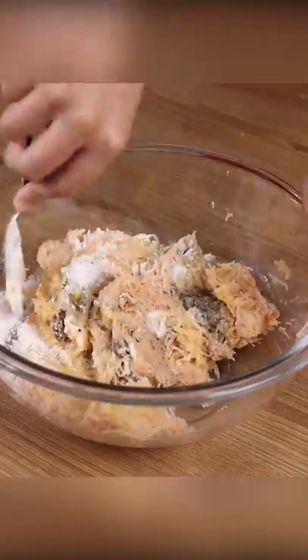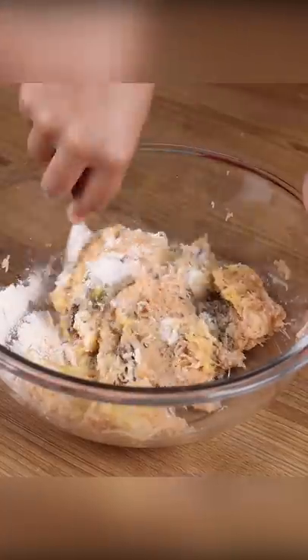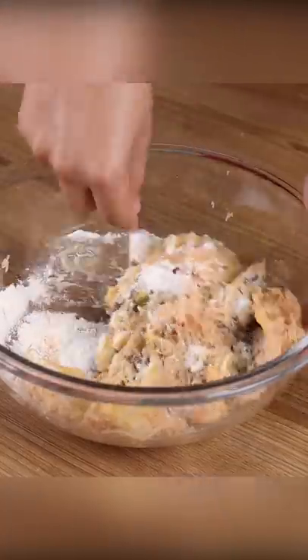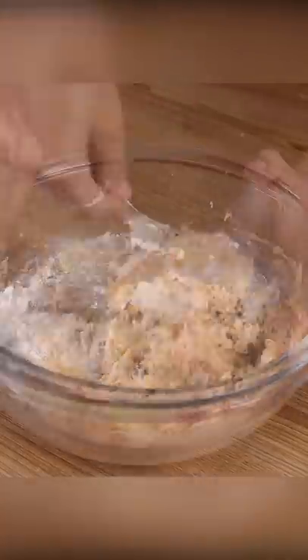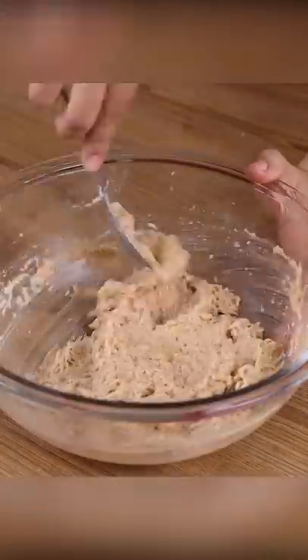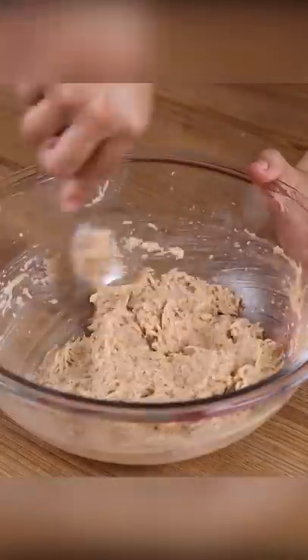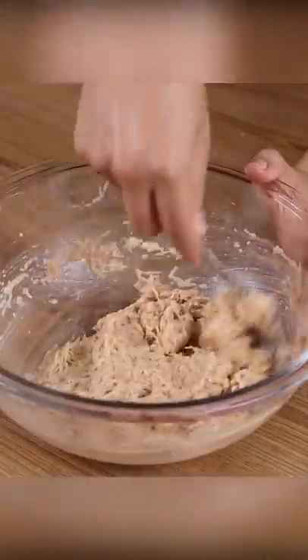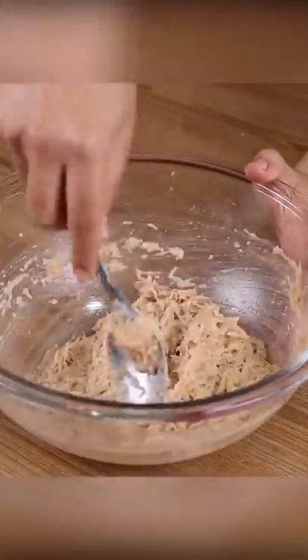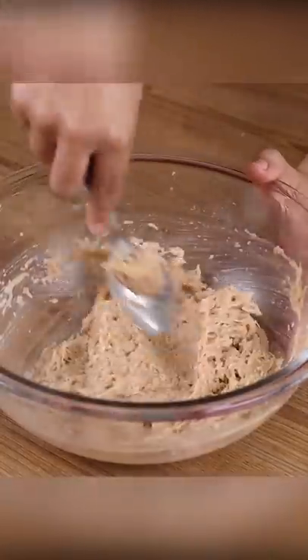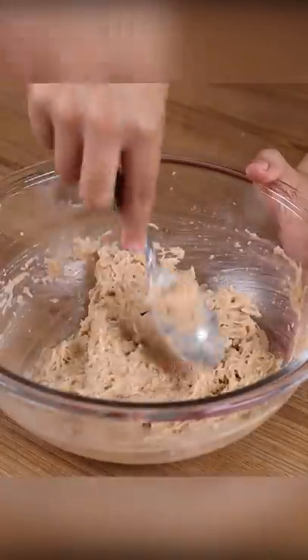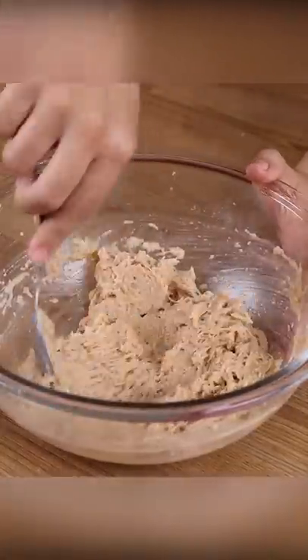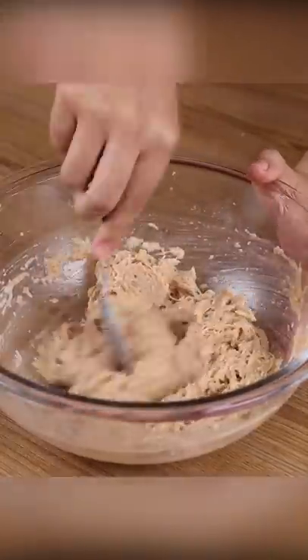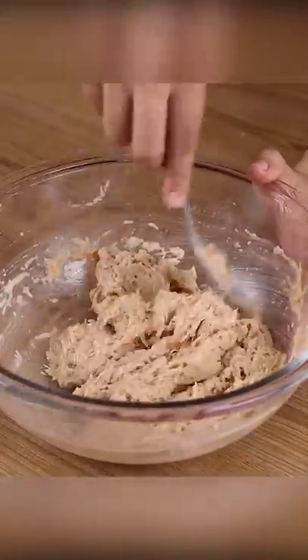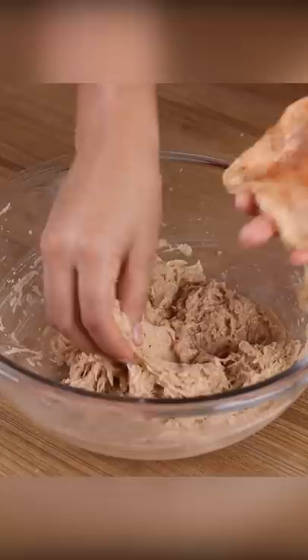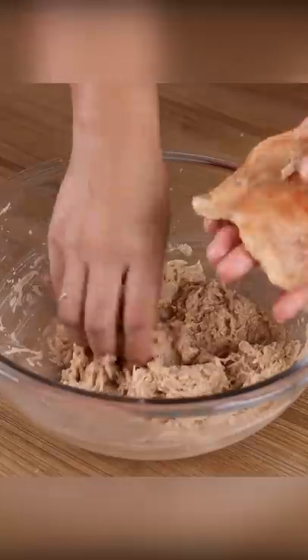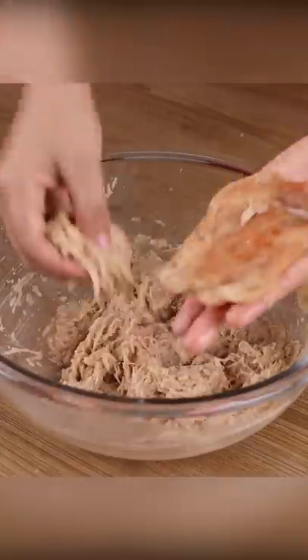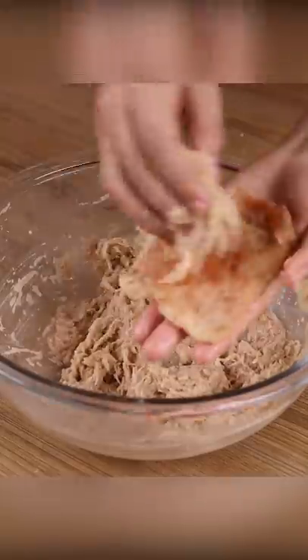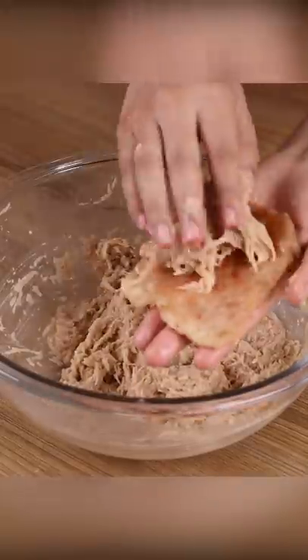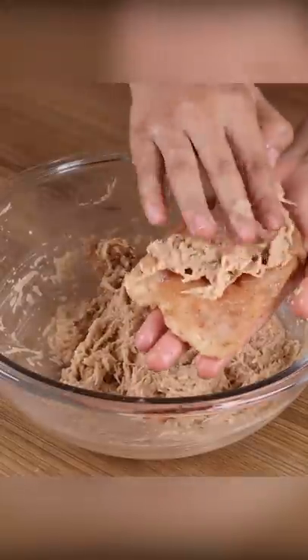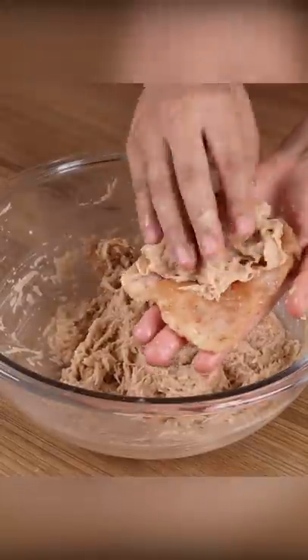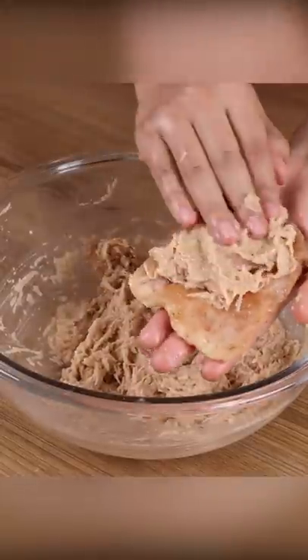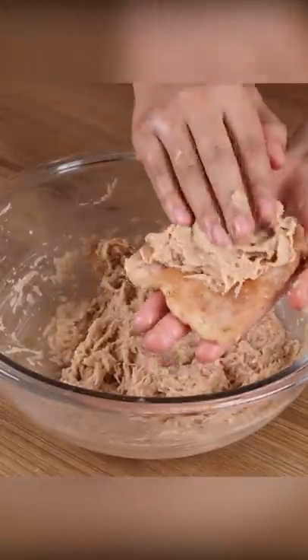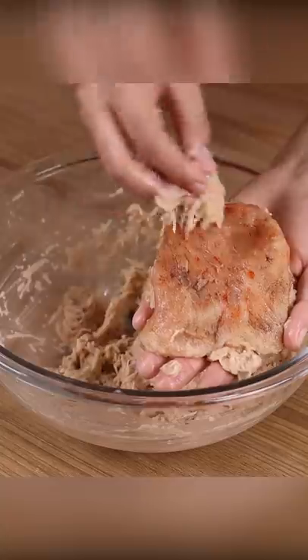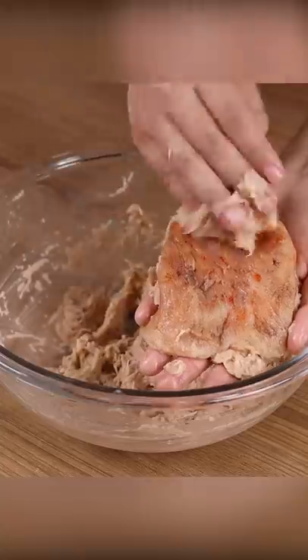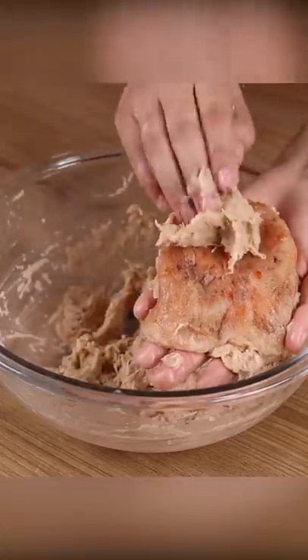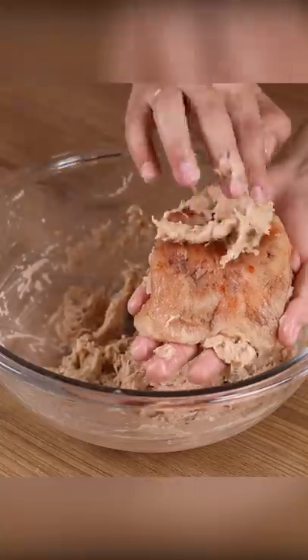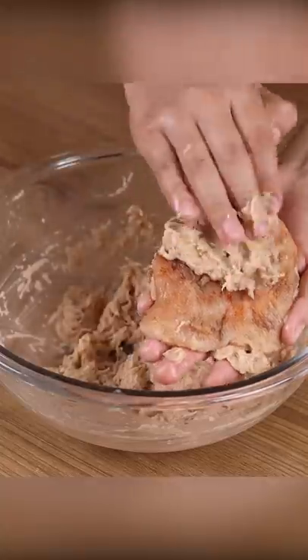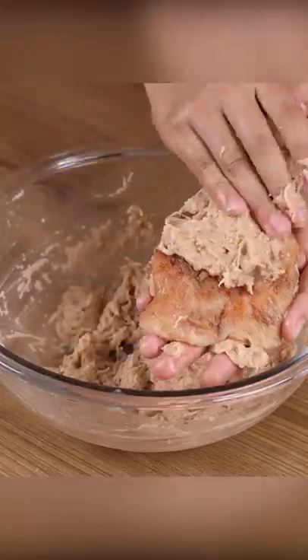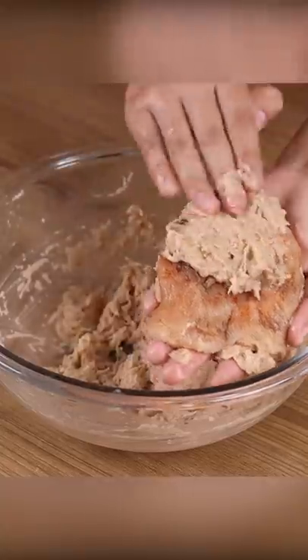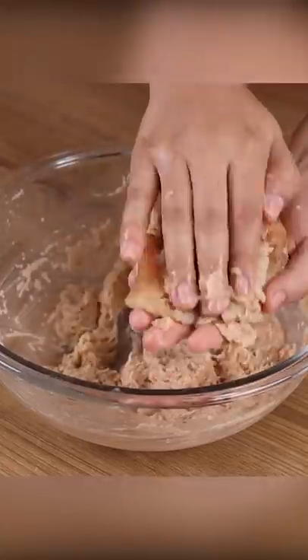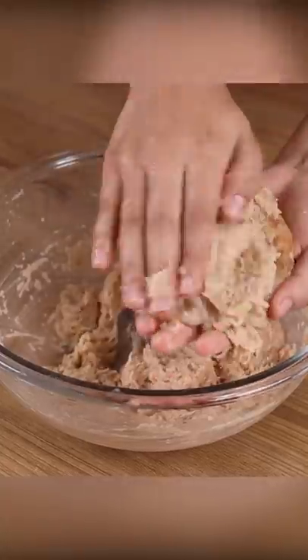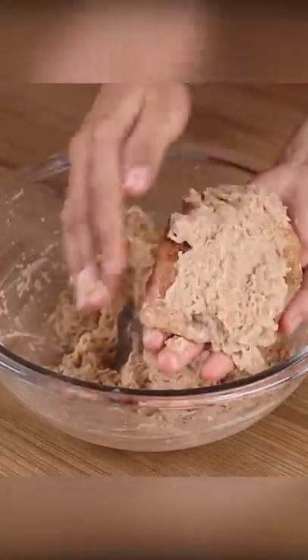Take some of the potatoes and wrap it around the chicken. Cover them all with the potatoes.